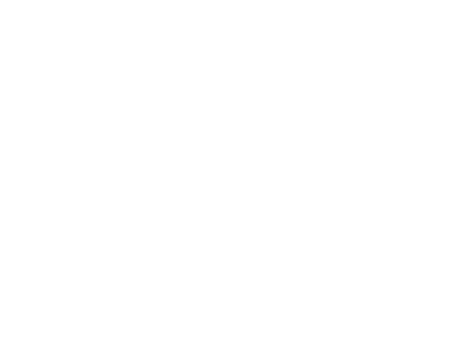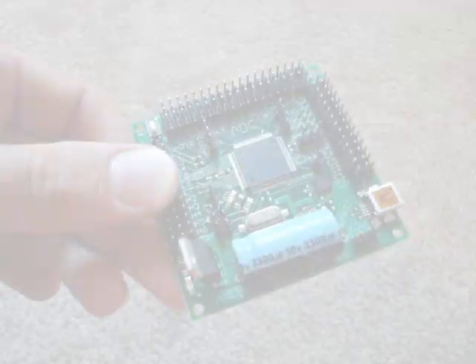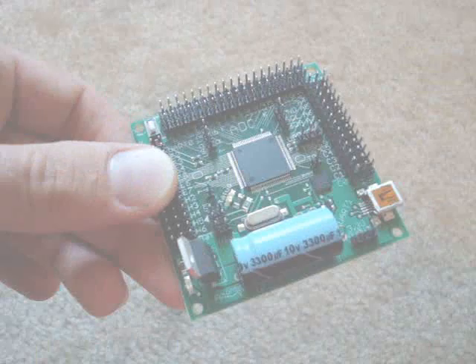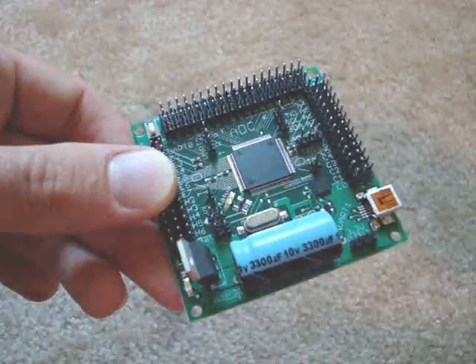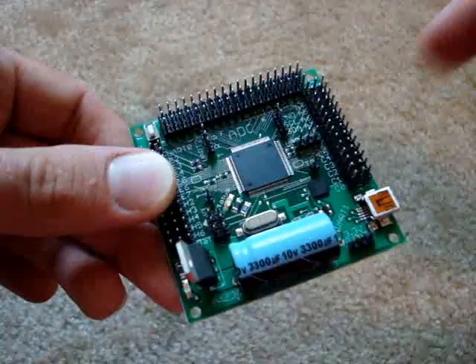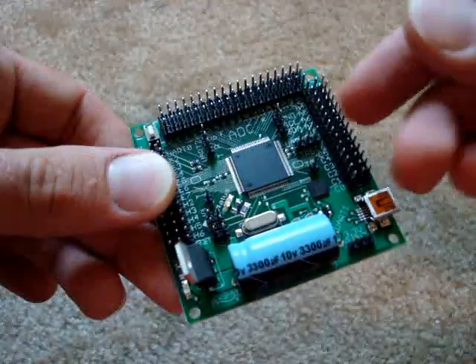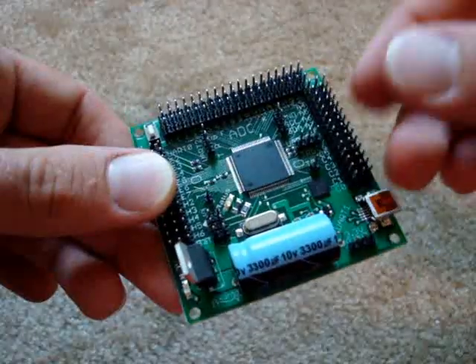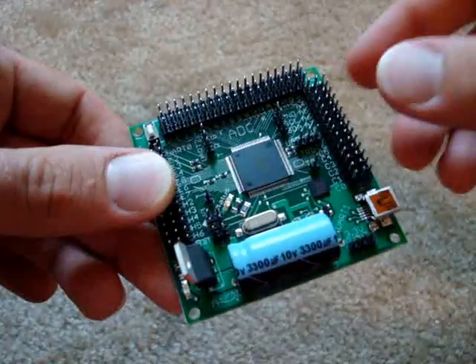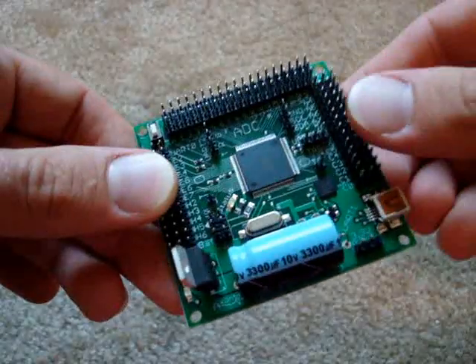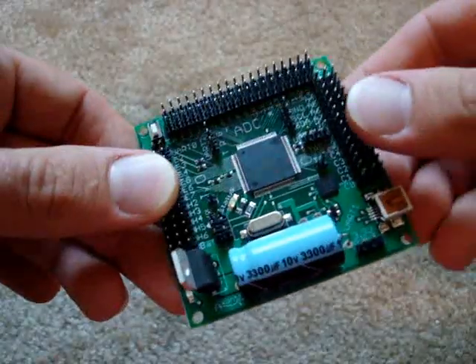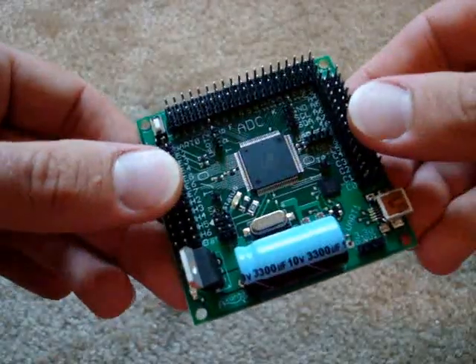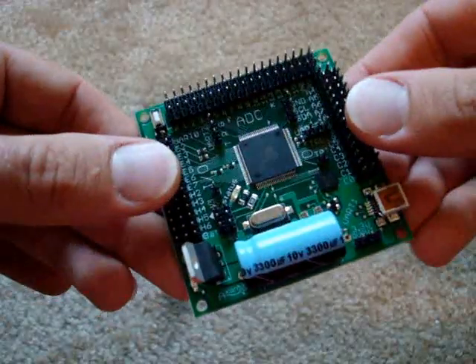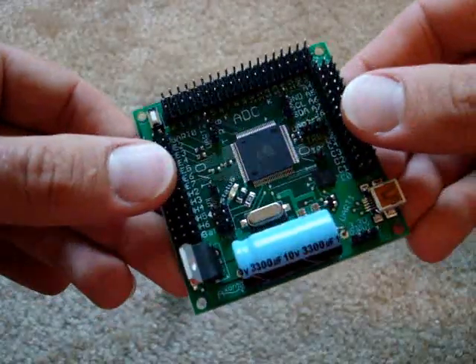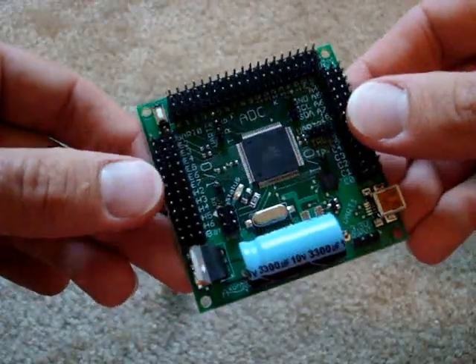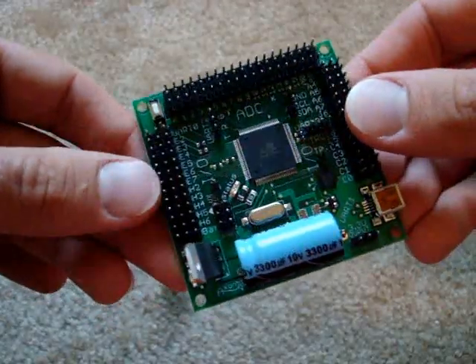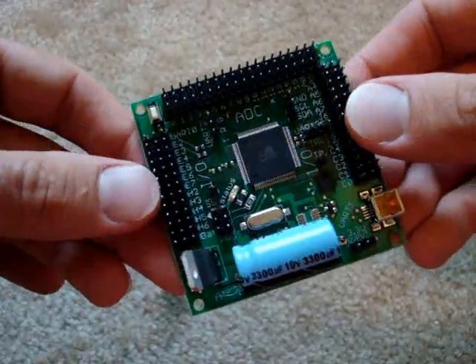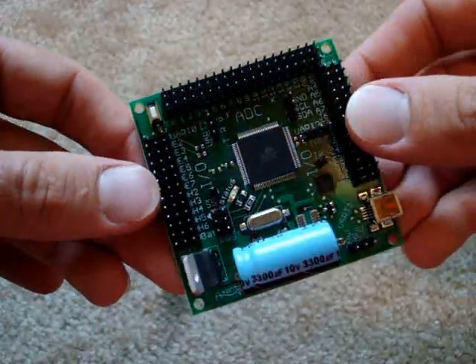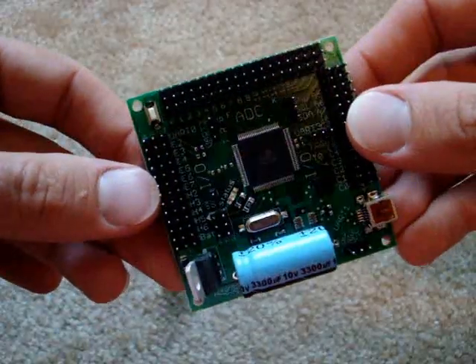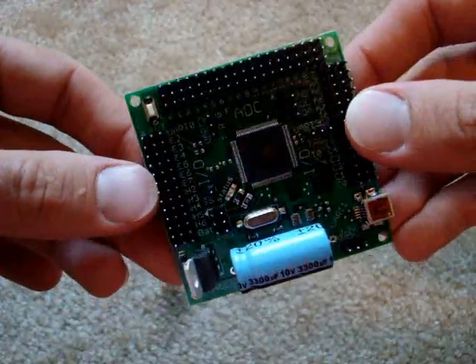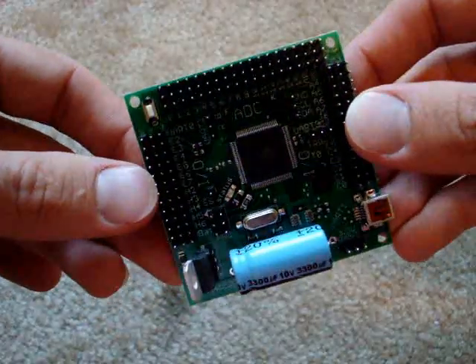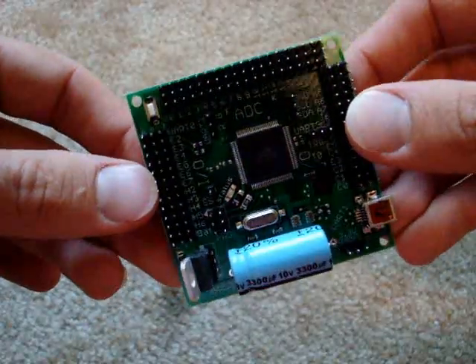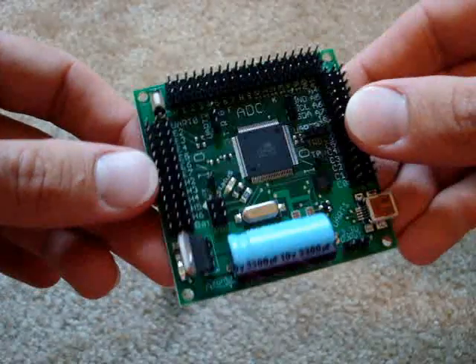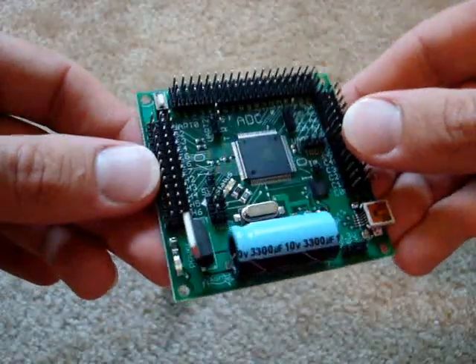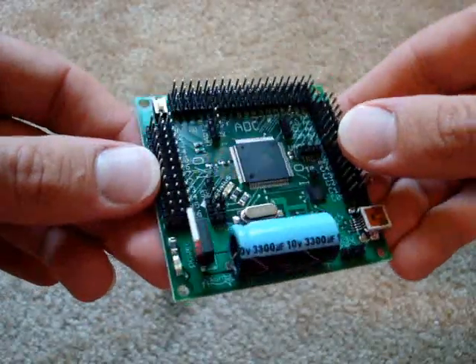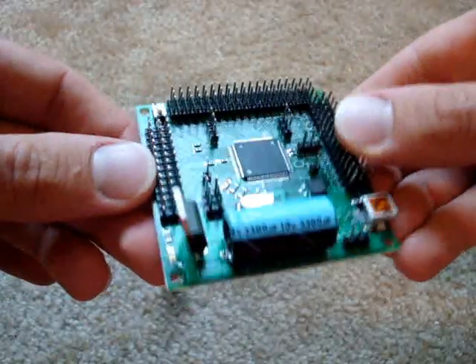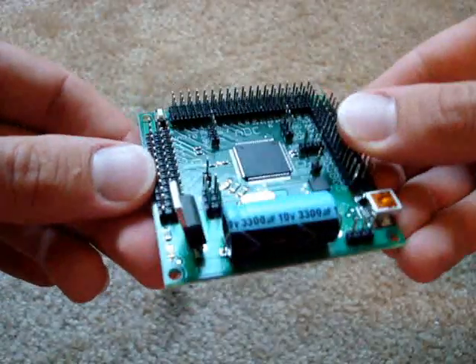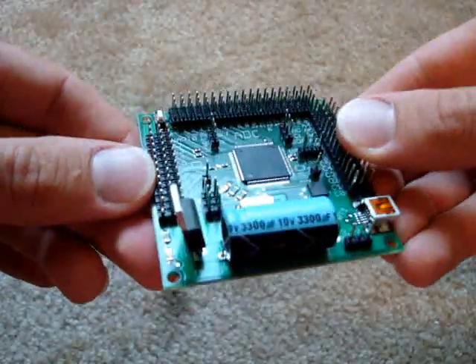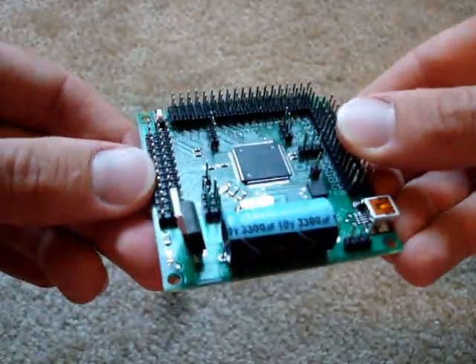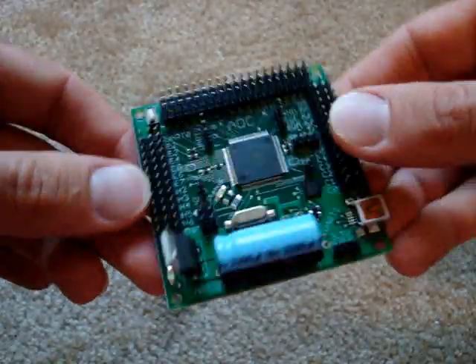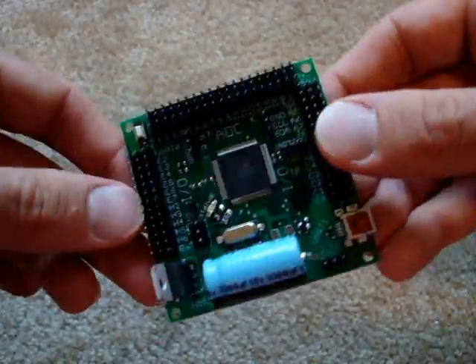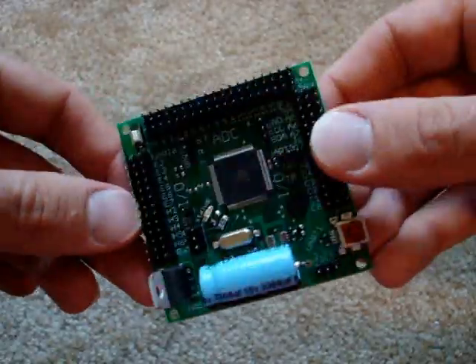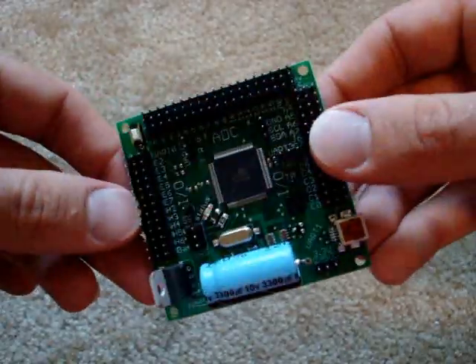This is a connection demo of the Axon microcontroller by societyofrobots.com.